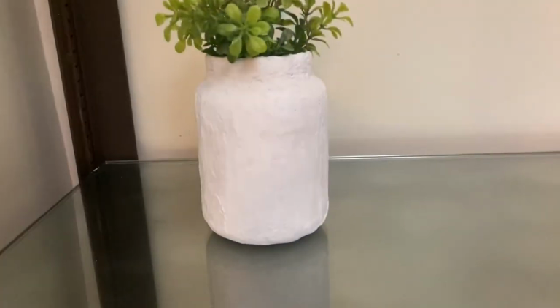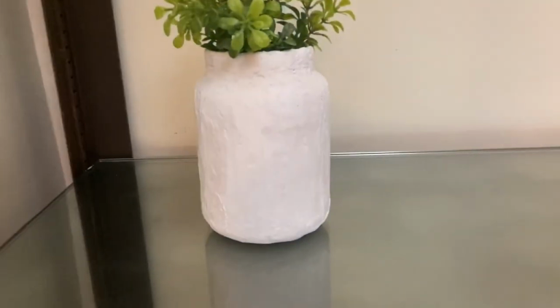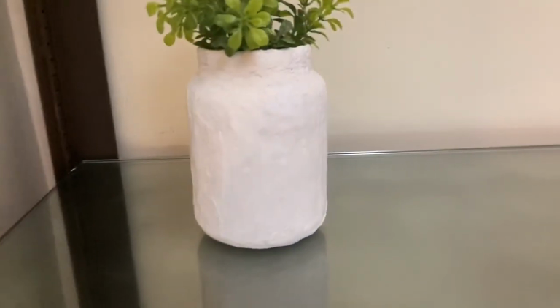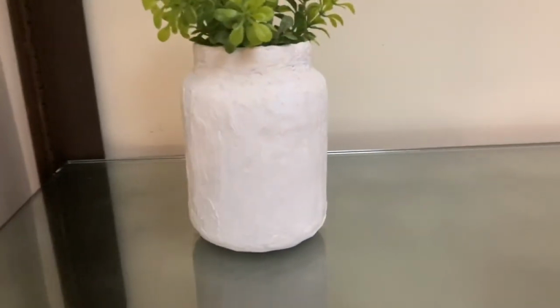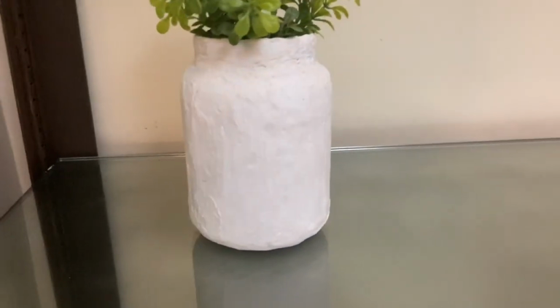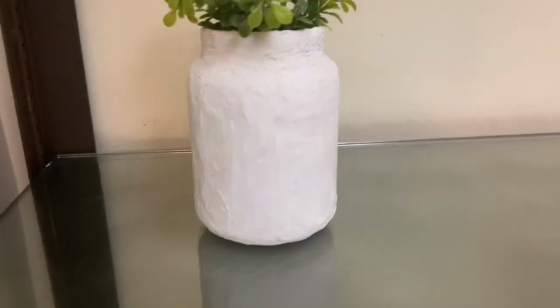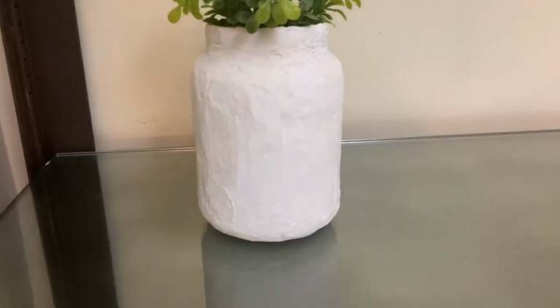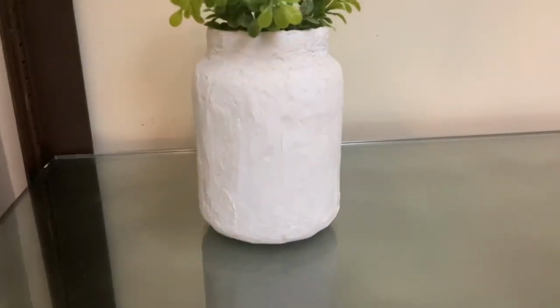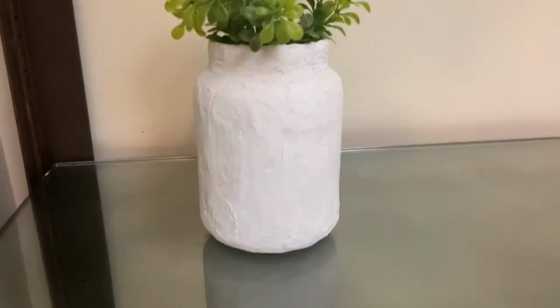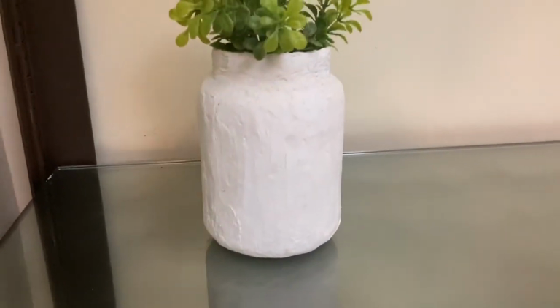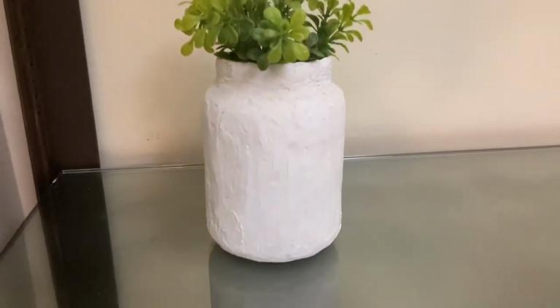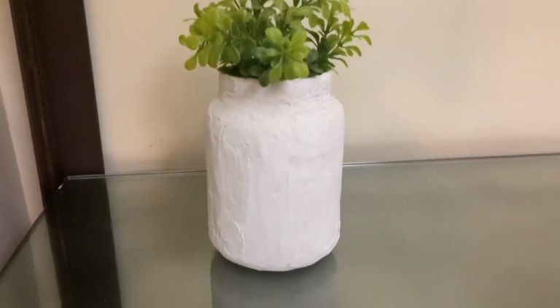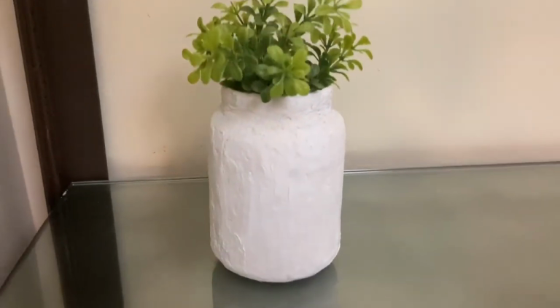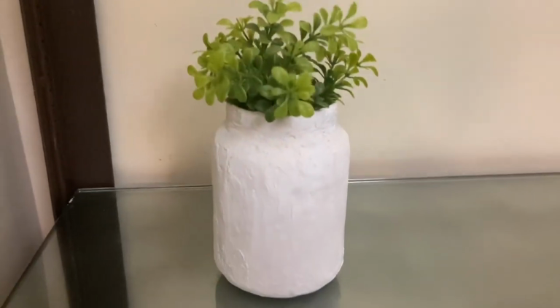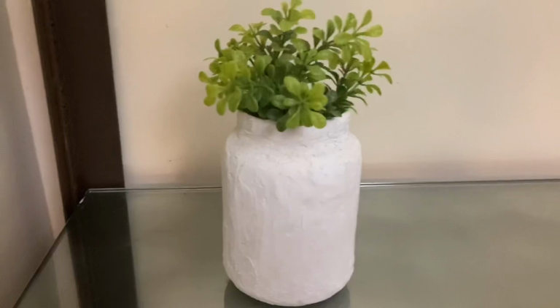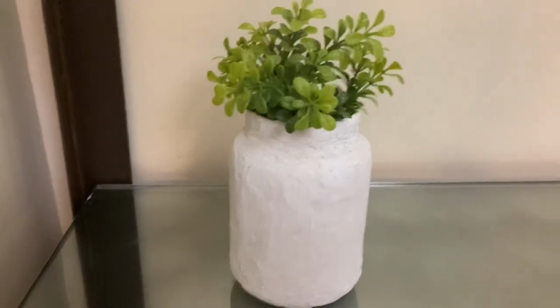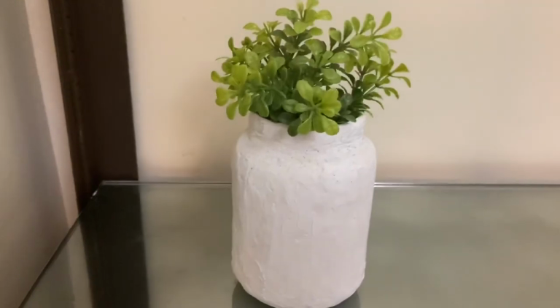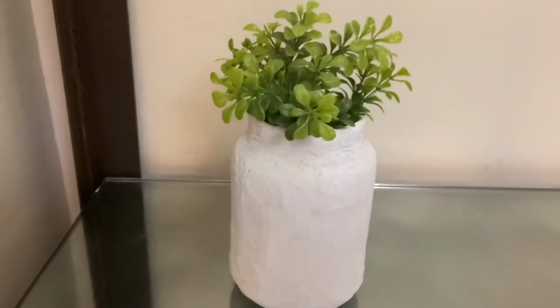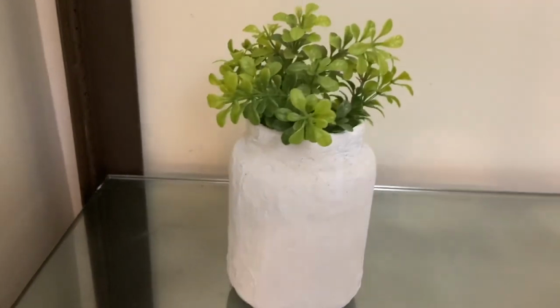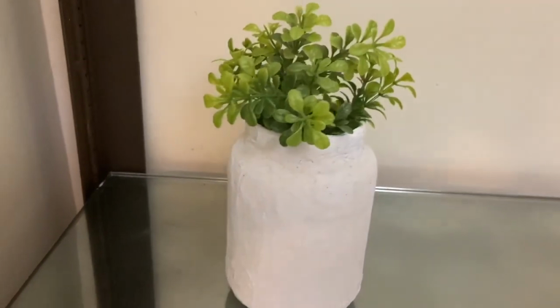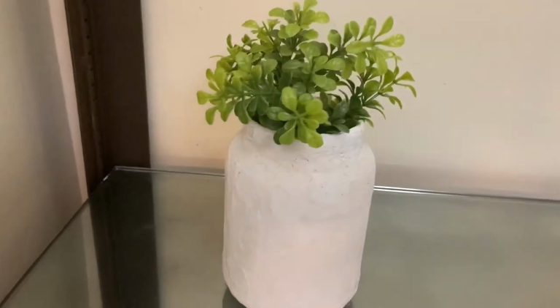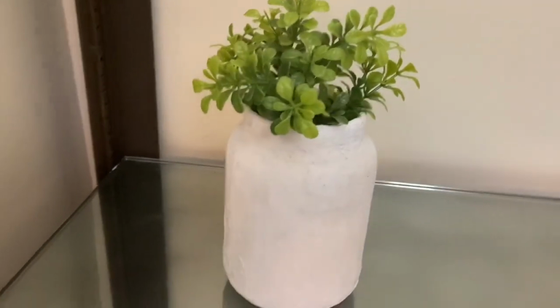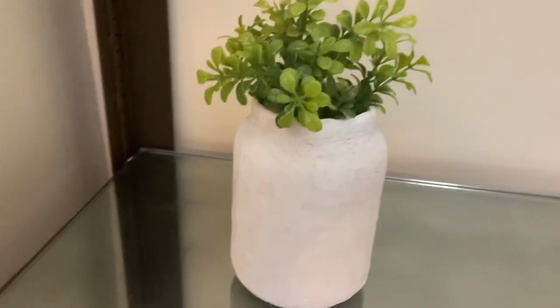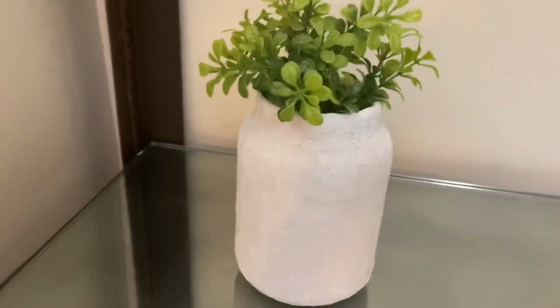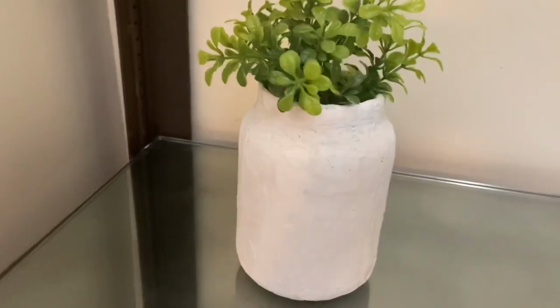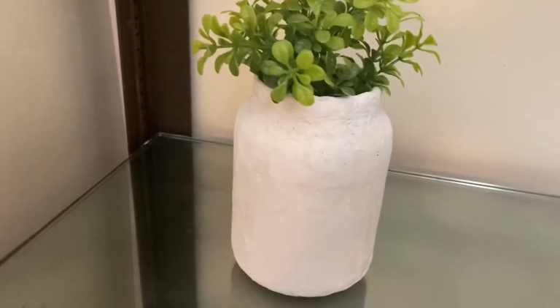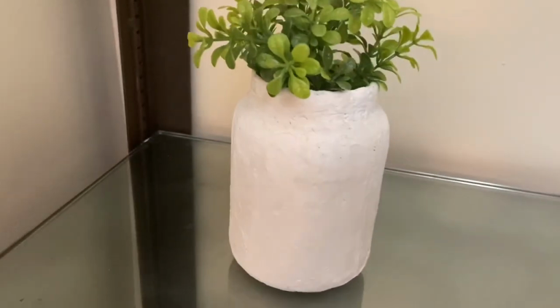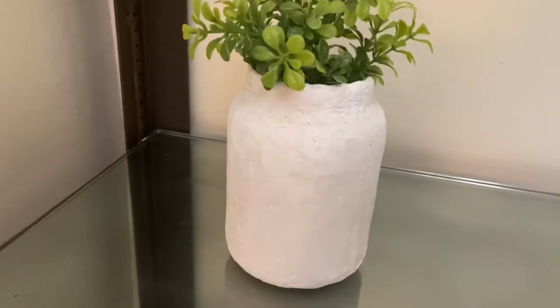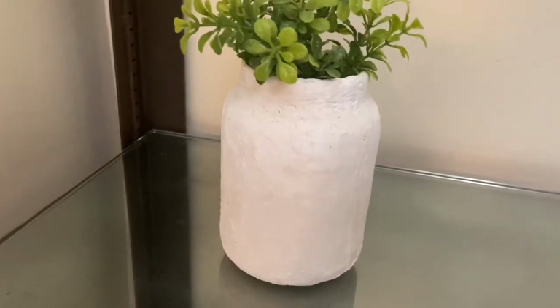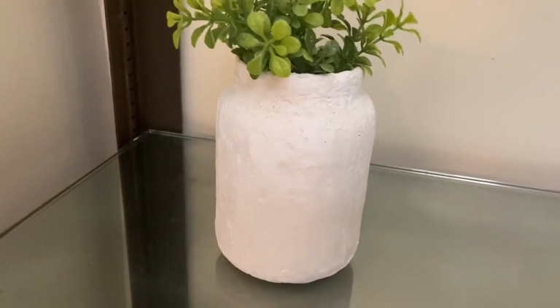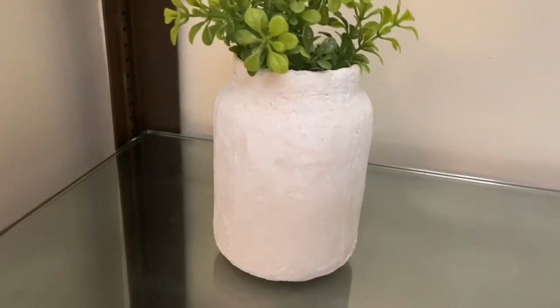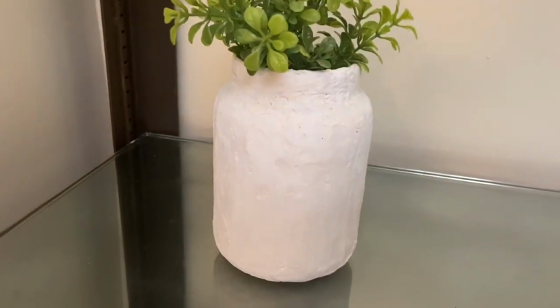I made the white base the same as the blue base, except this time I added greenery from Walmart that was about $2.